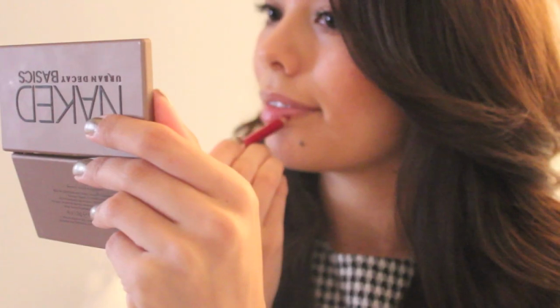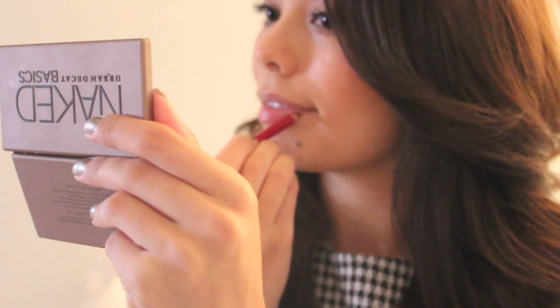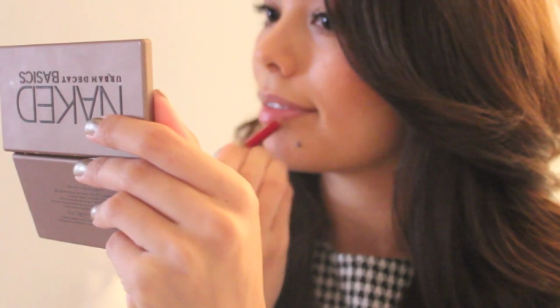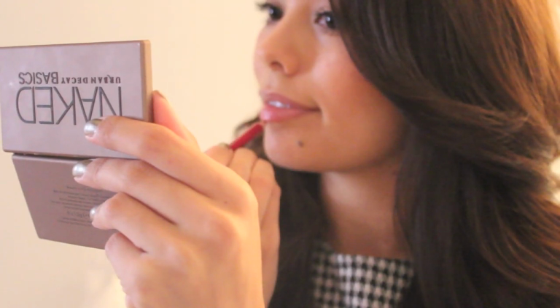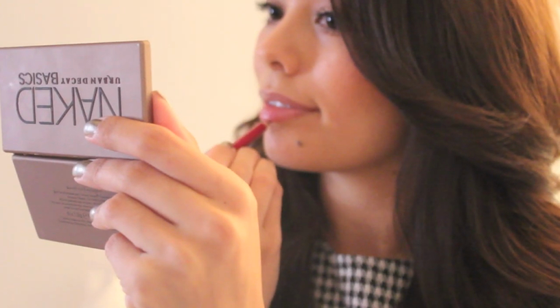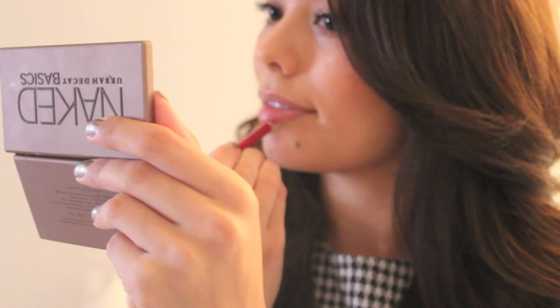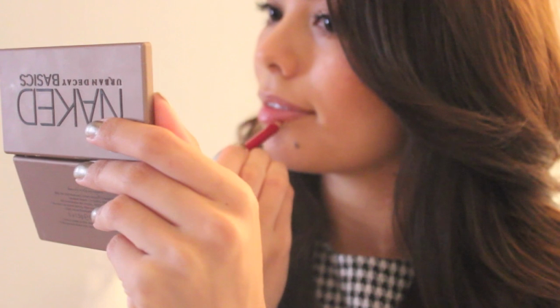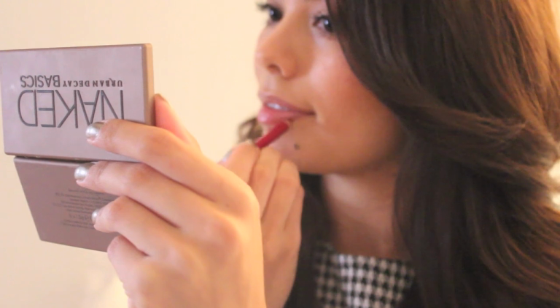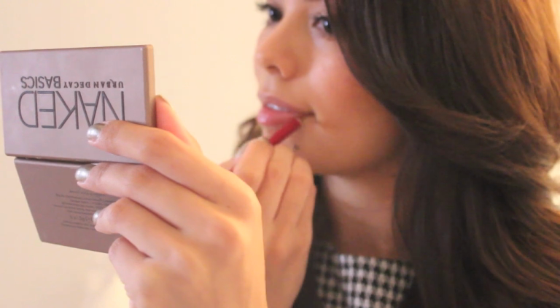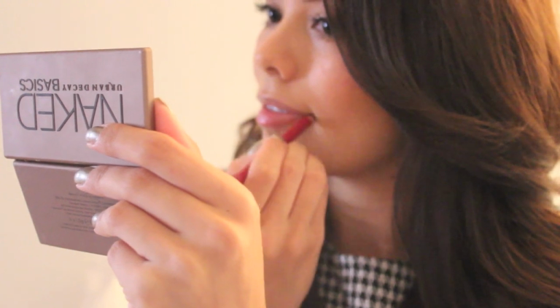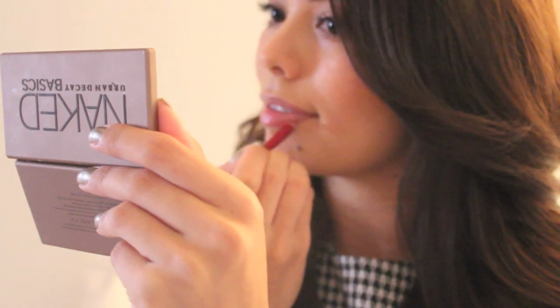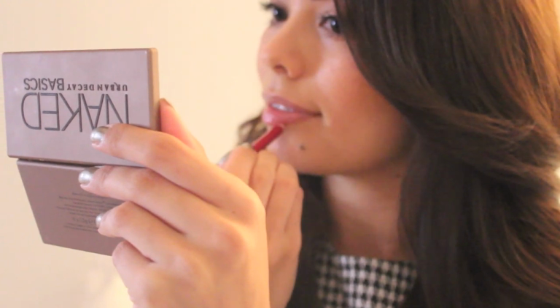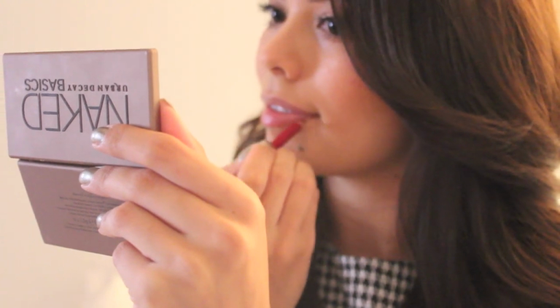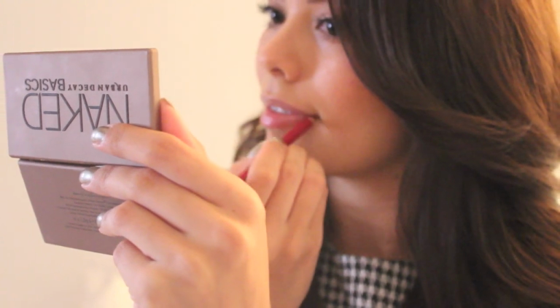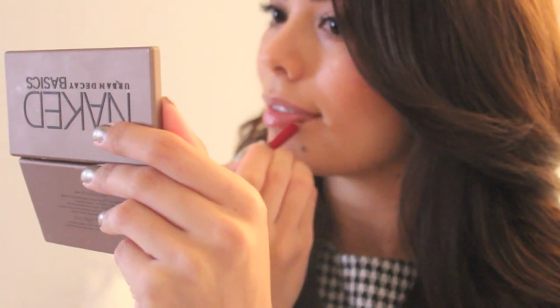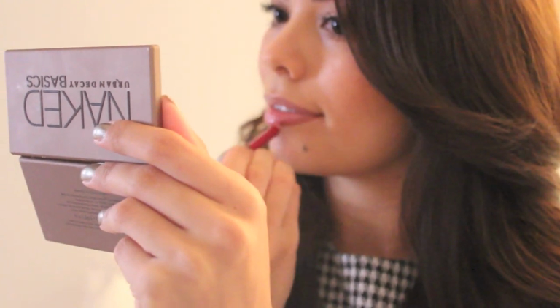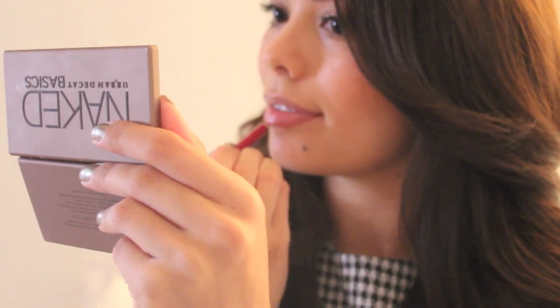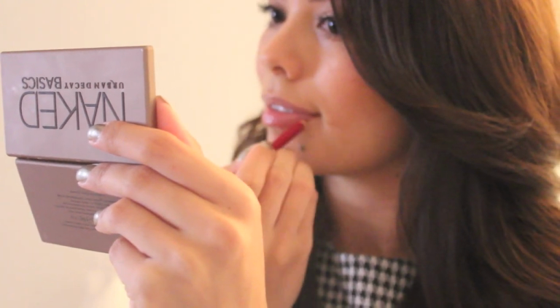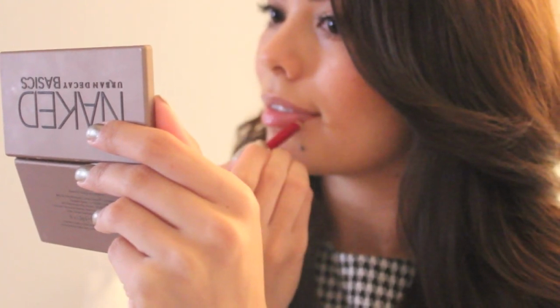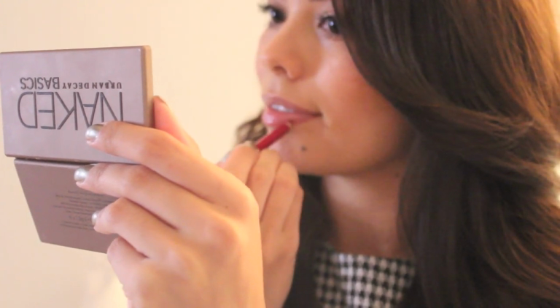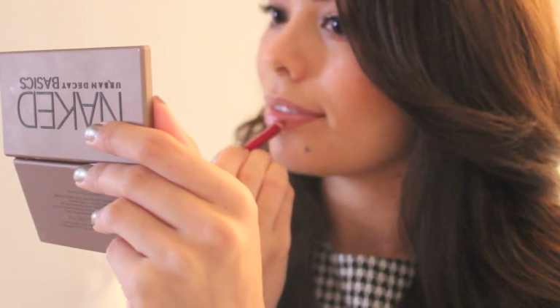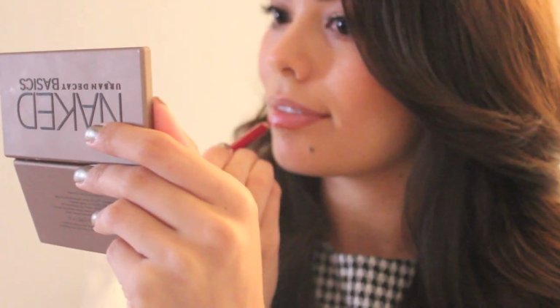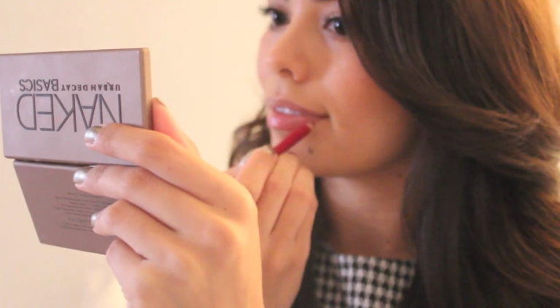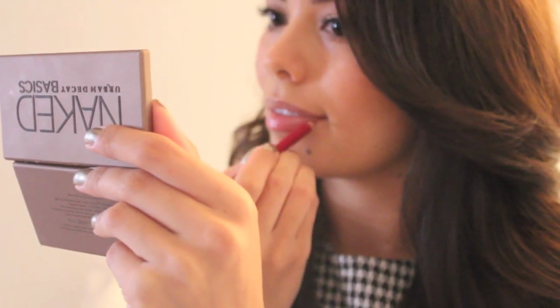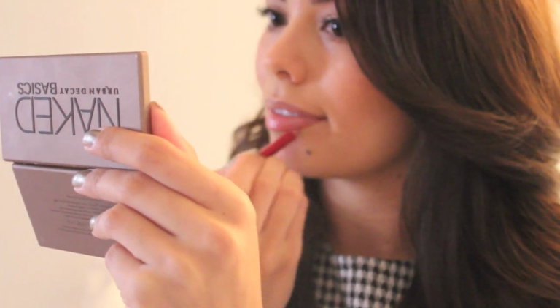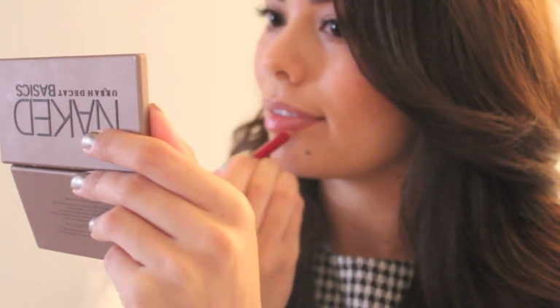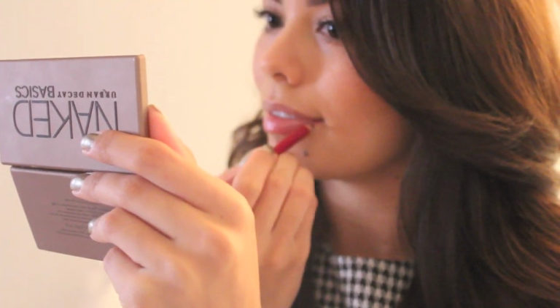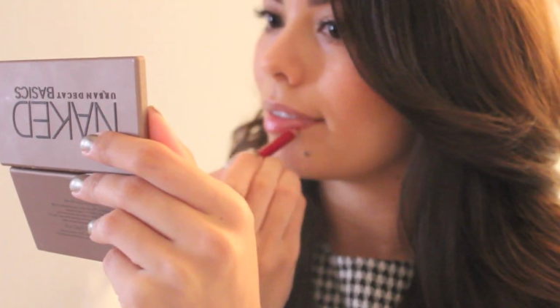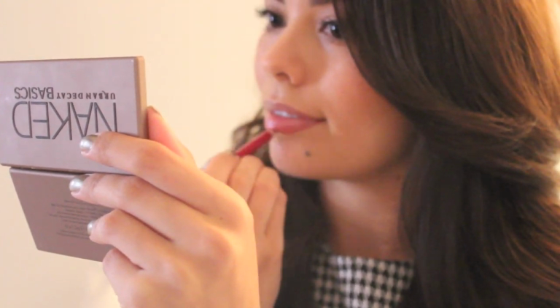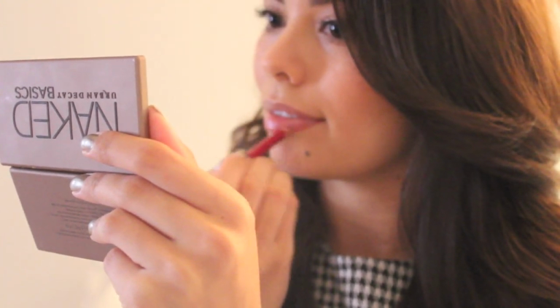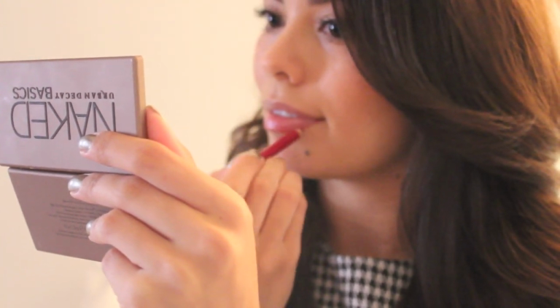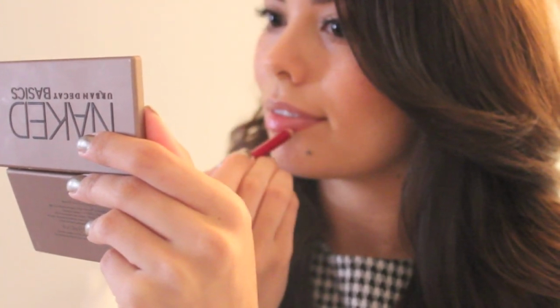Now that I have my shirt on, I can put on my lips and not worry about them smearing or getting all over my clothes.